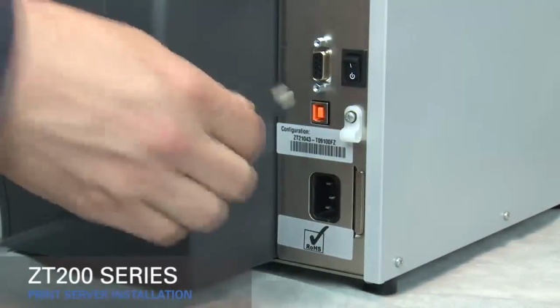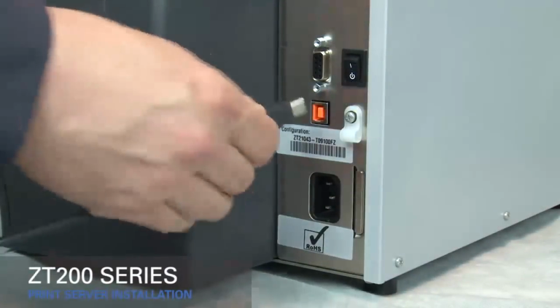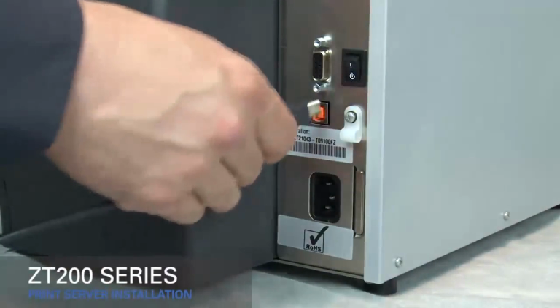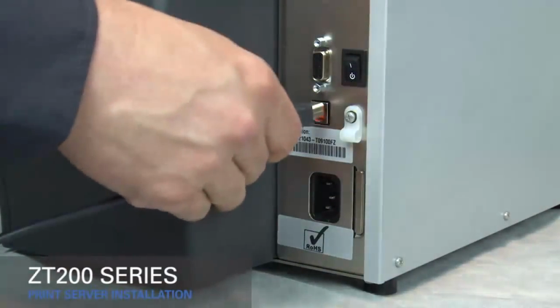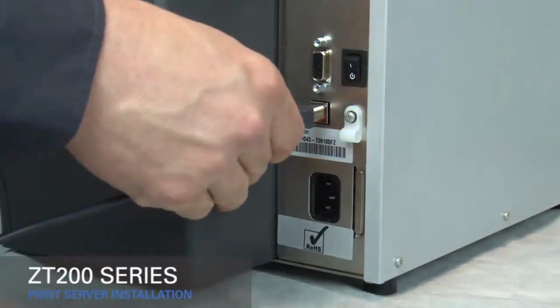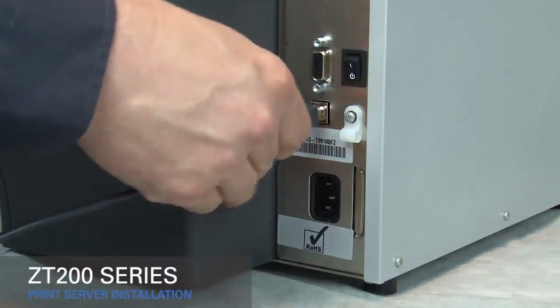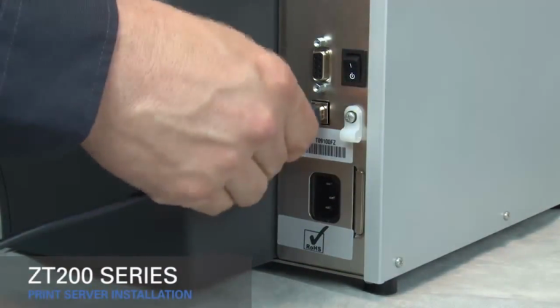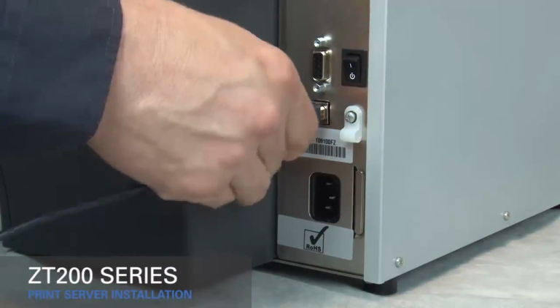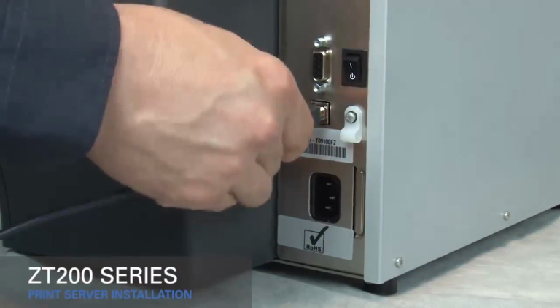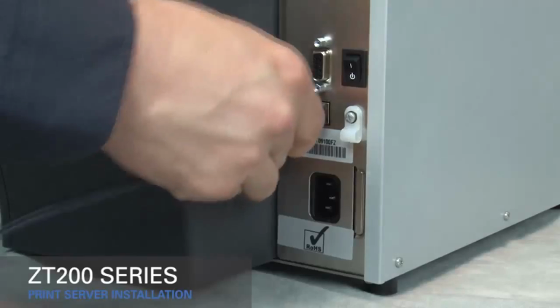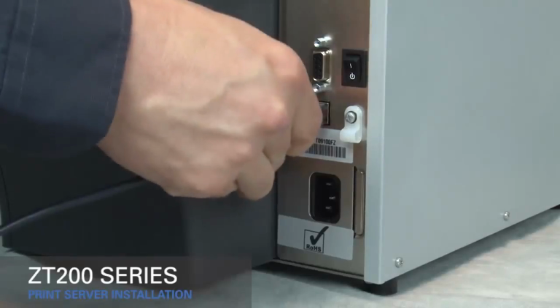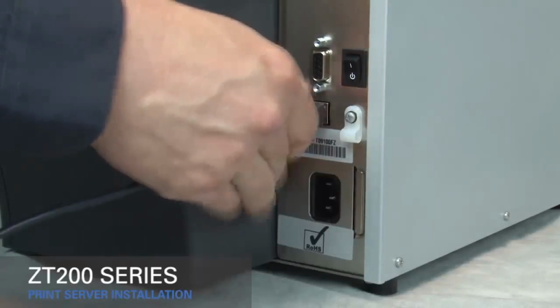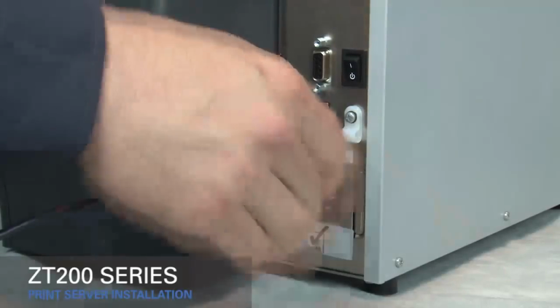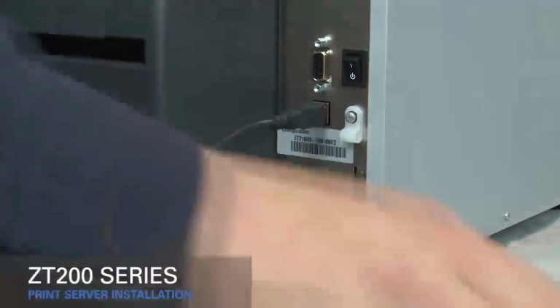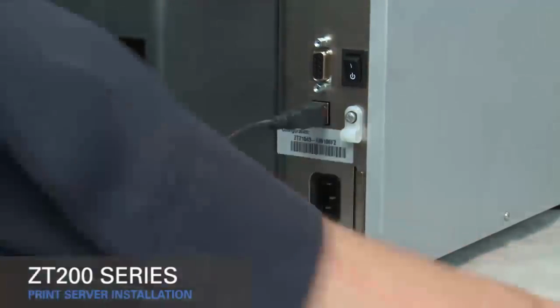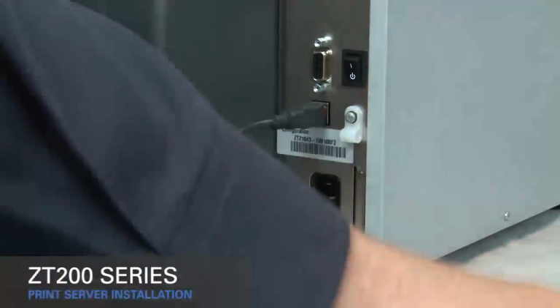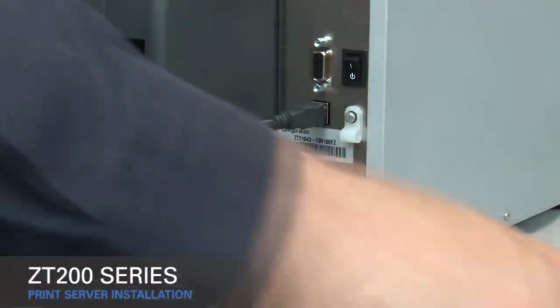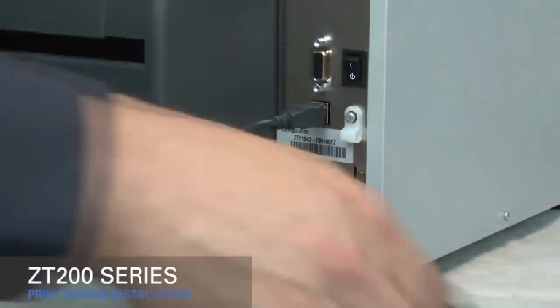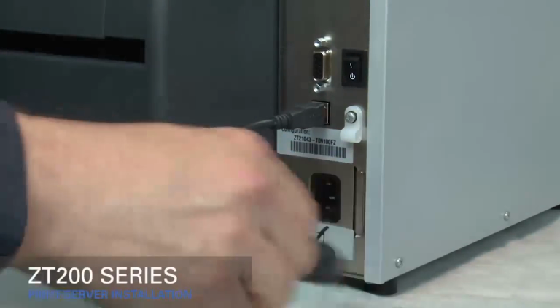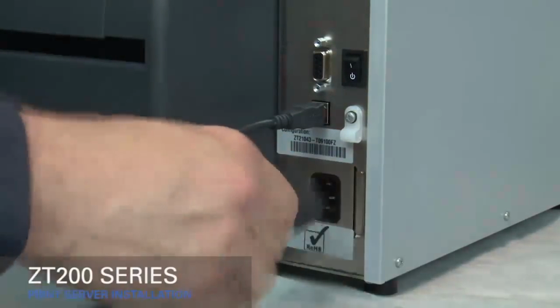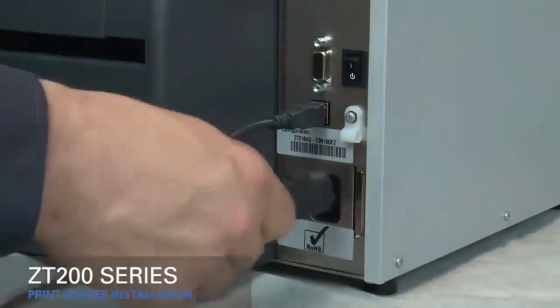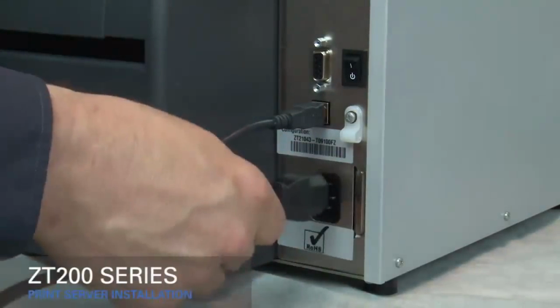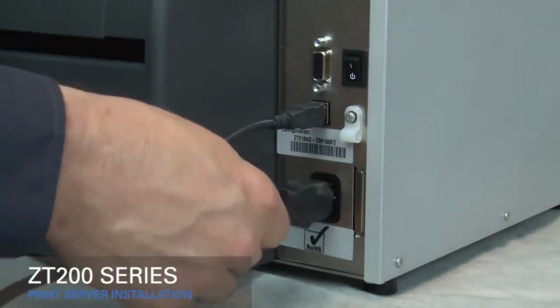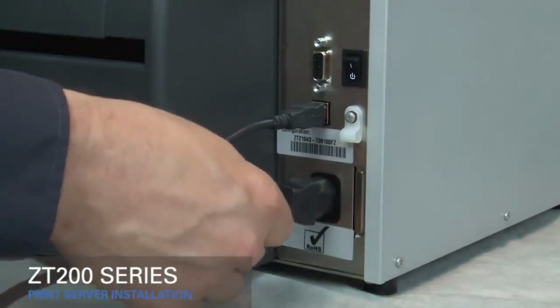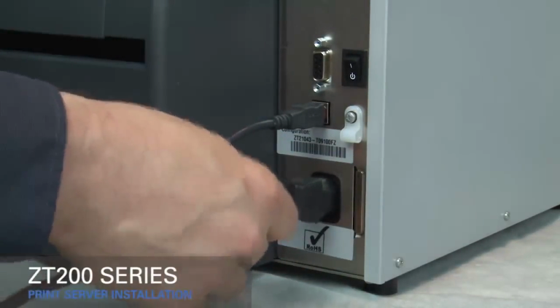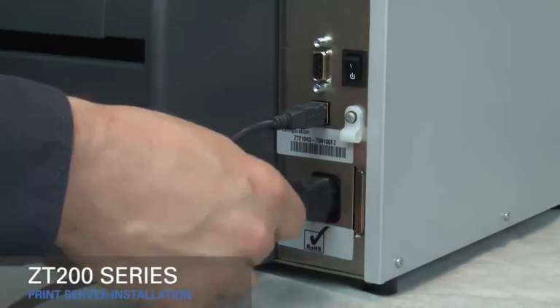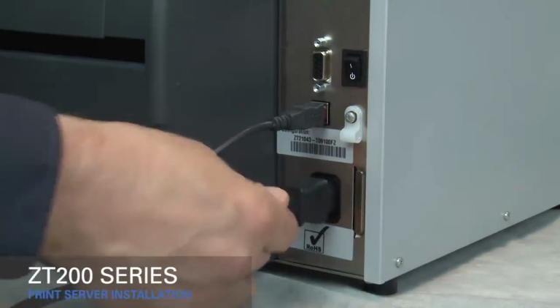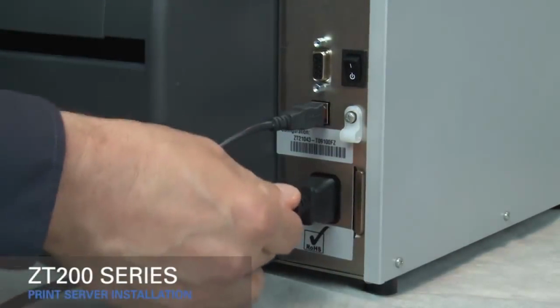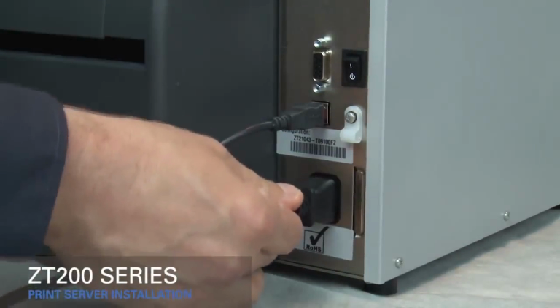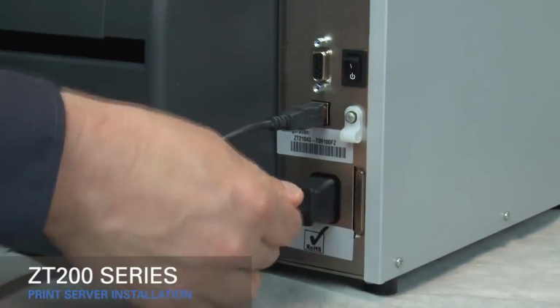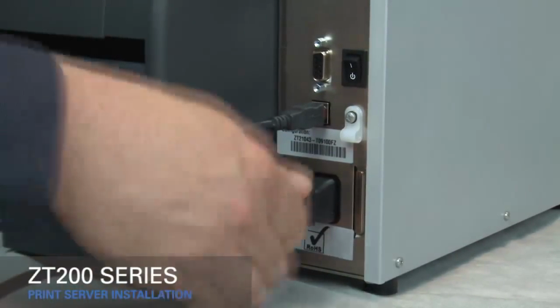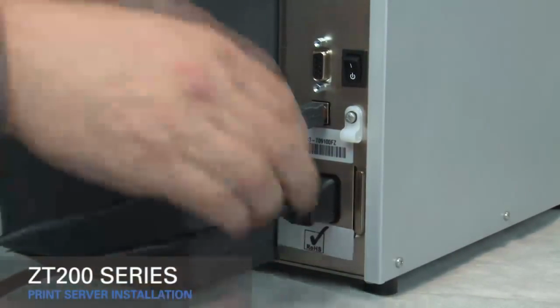Reconnect the power cord and data cables, then turn on the printer.